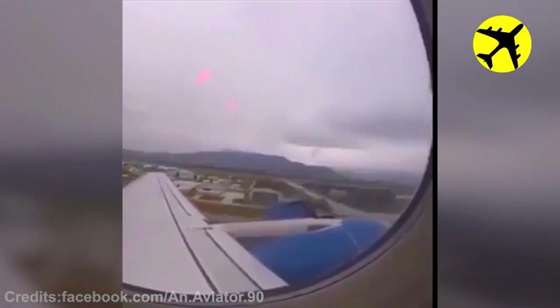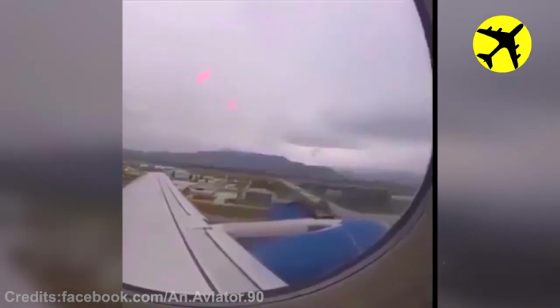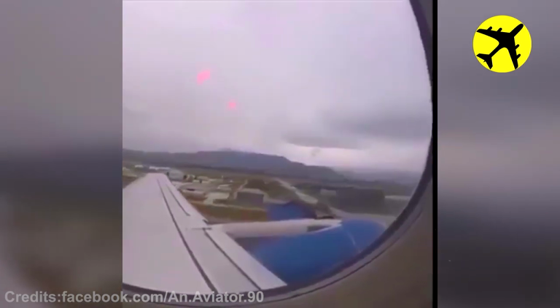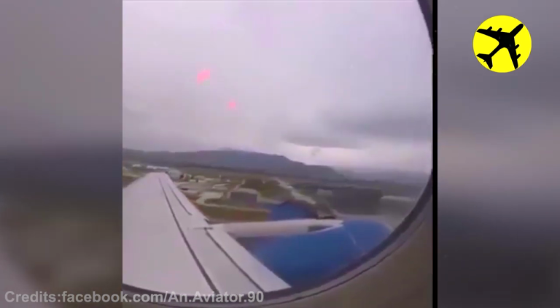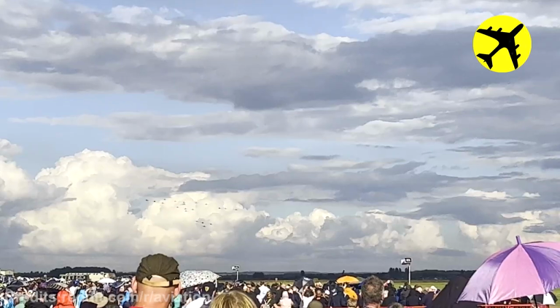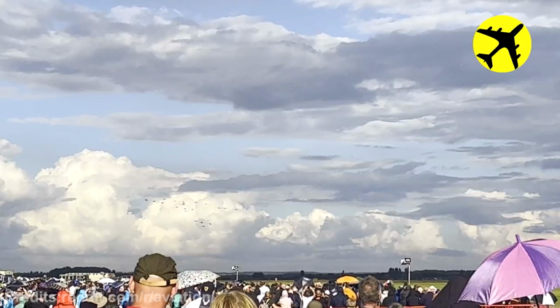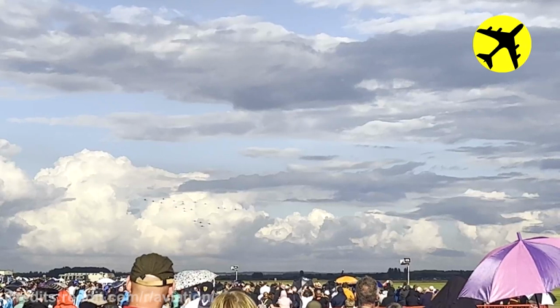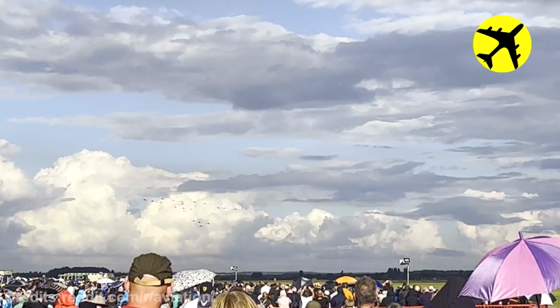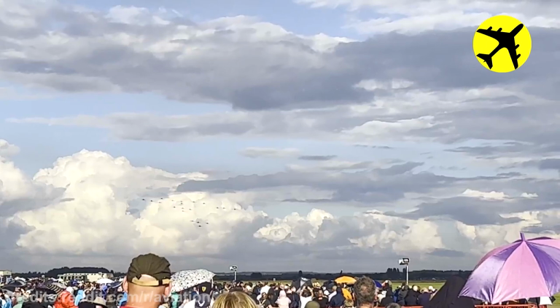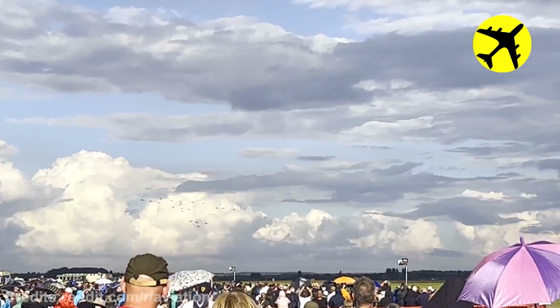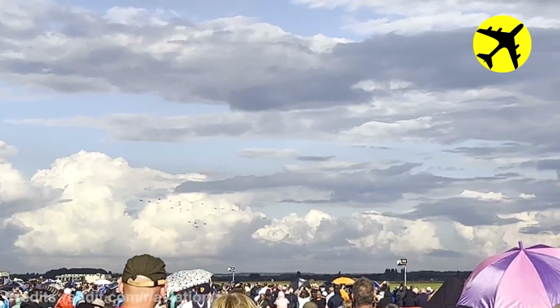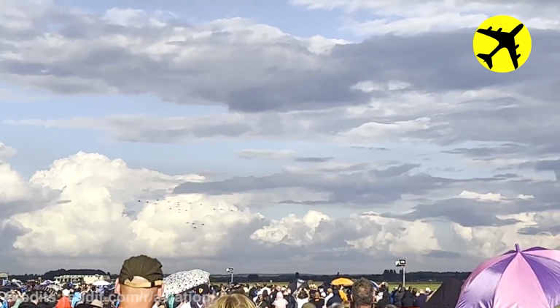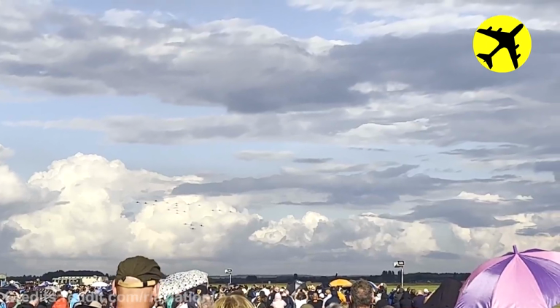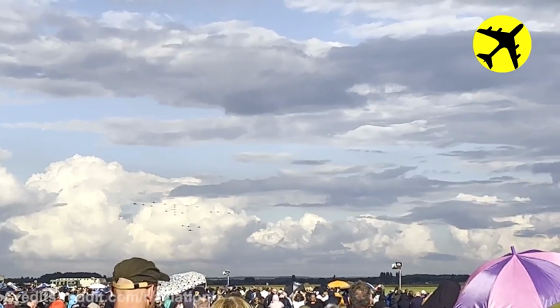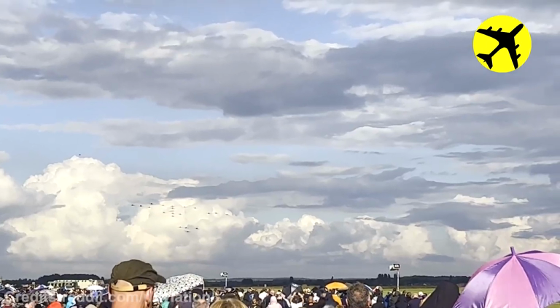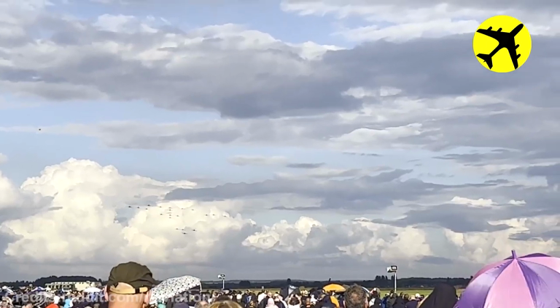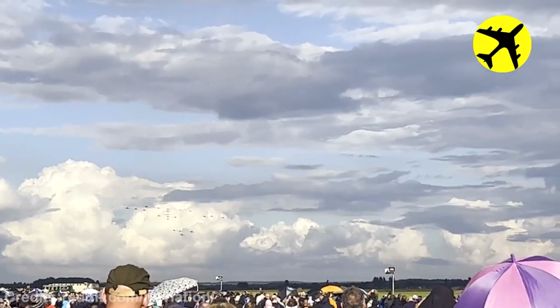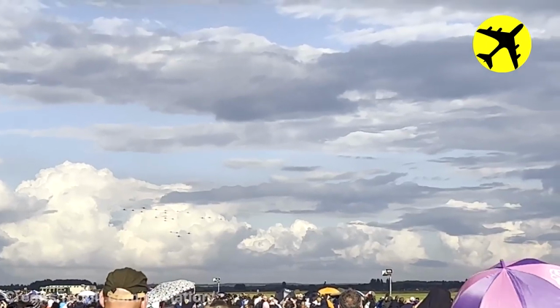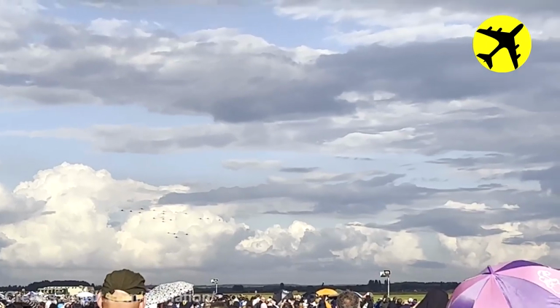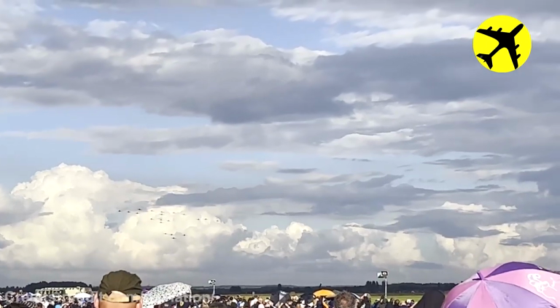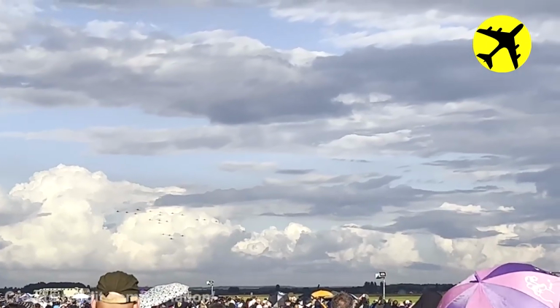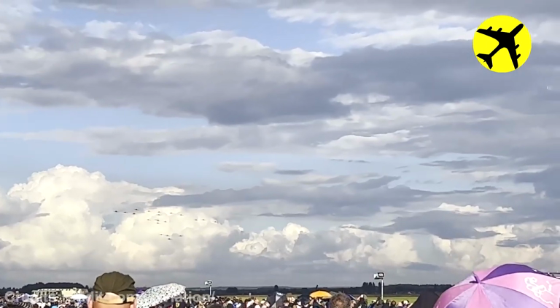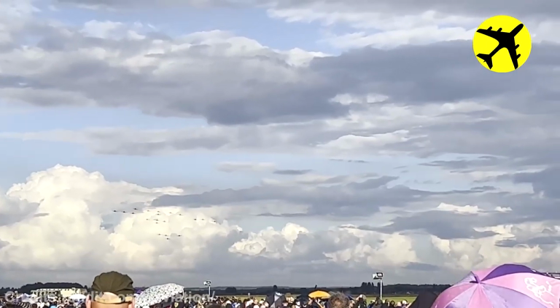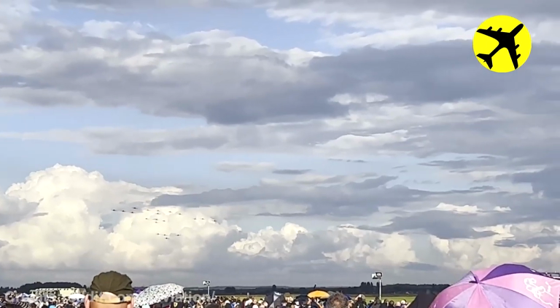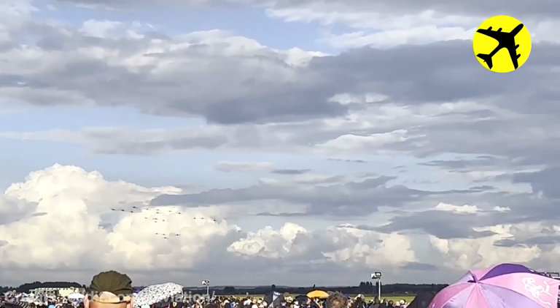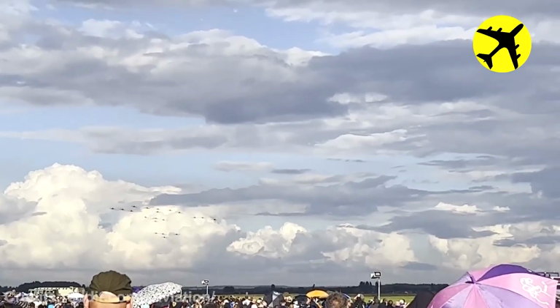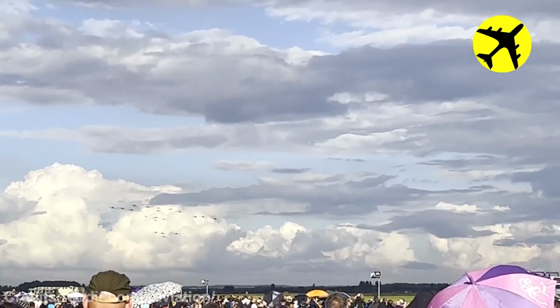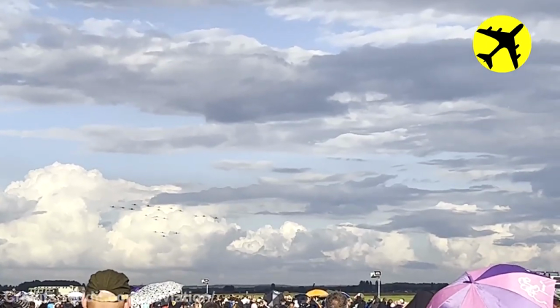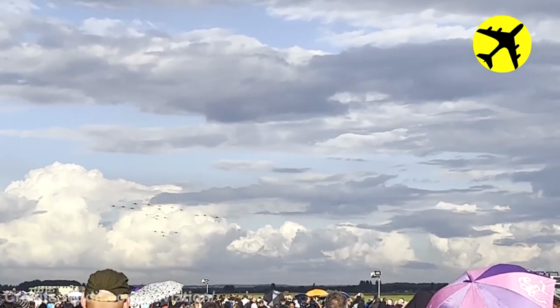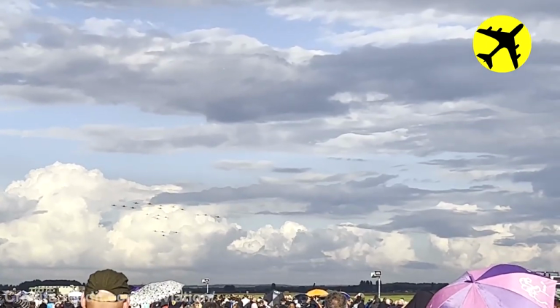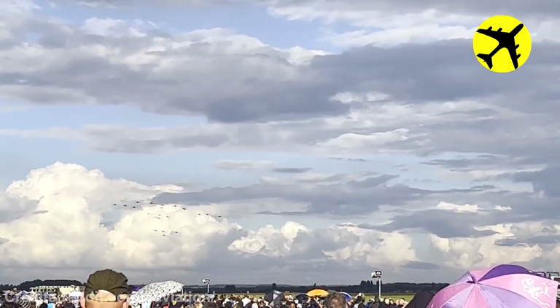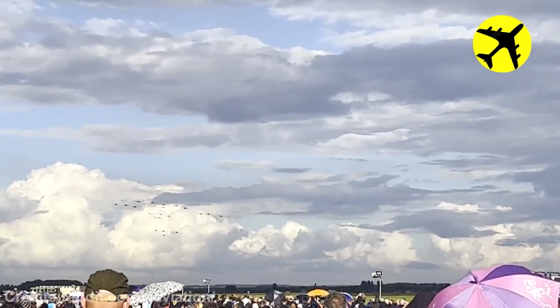These 16 Spitfires flying alongside four Hurricanes over England.